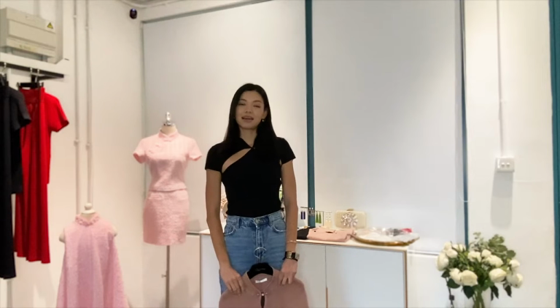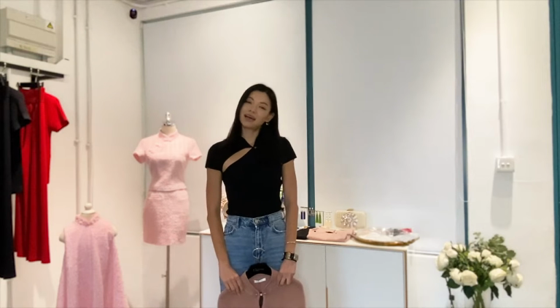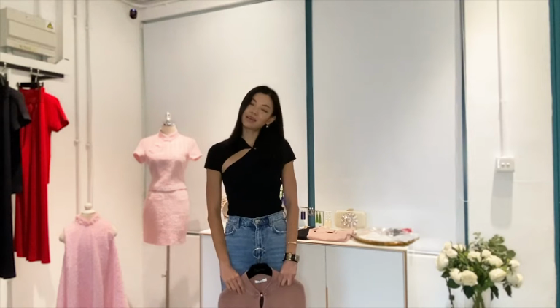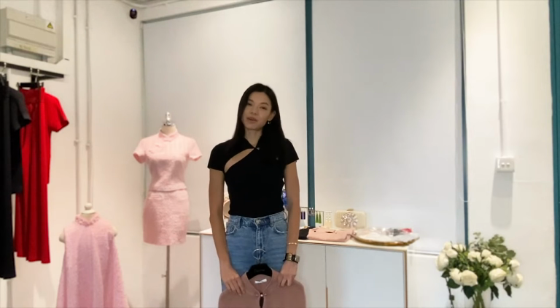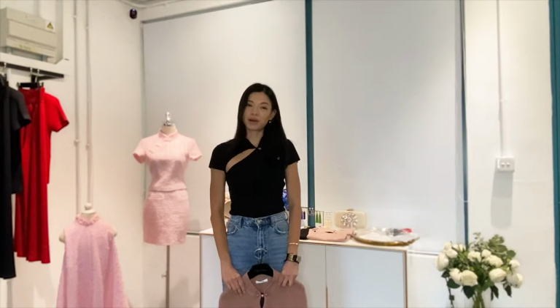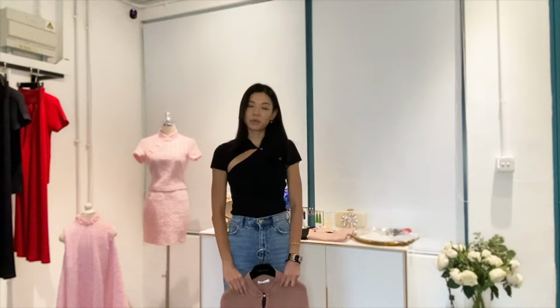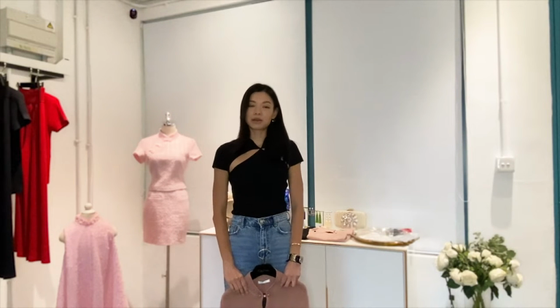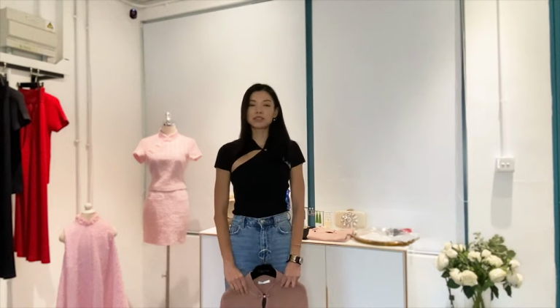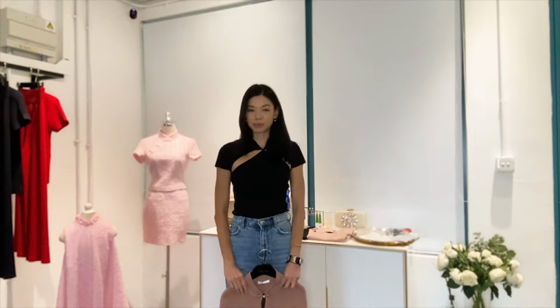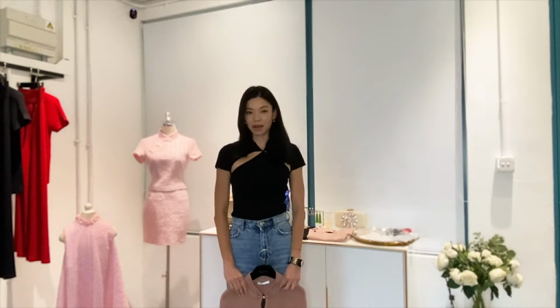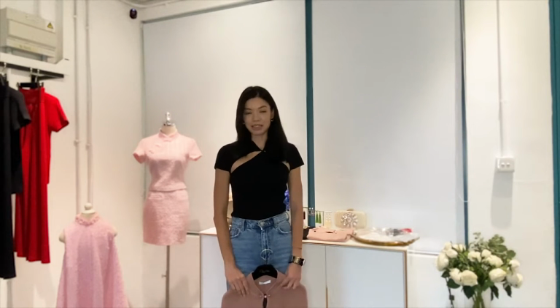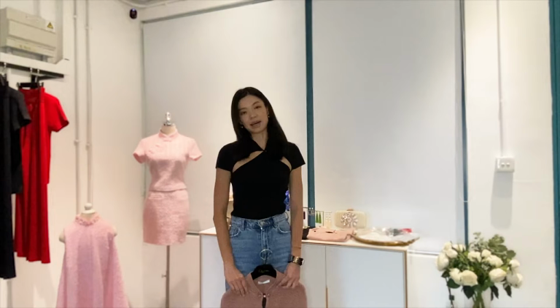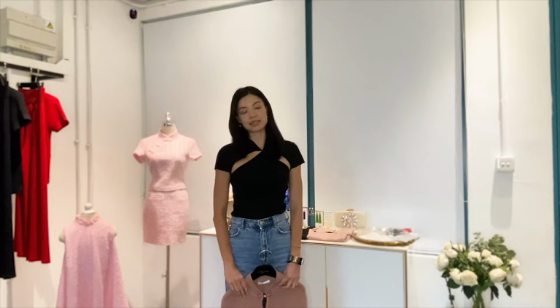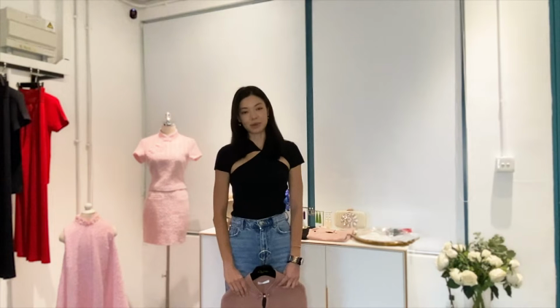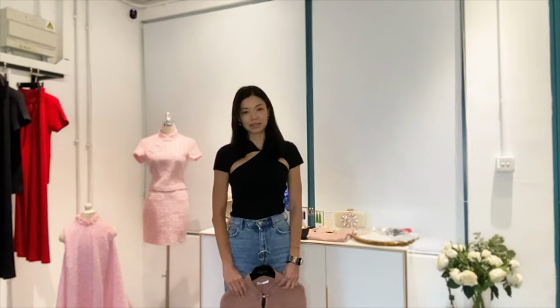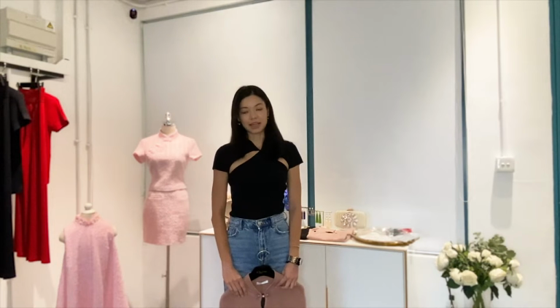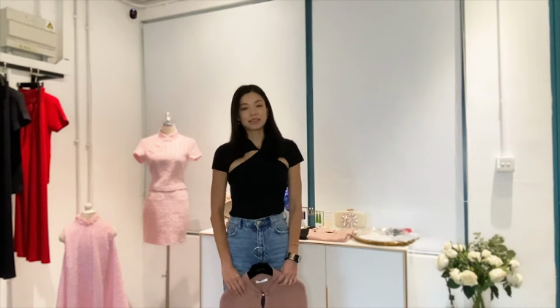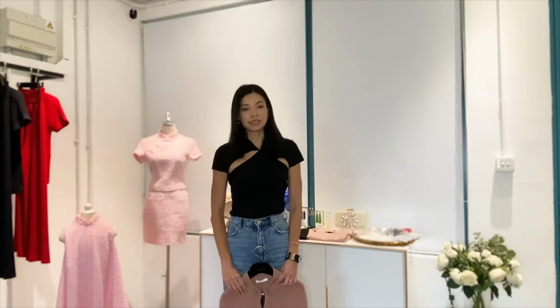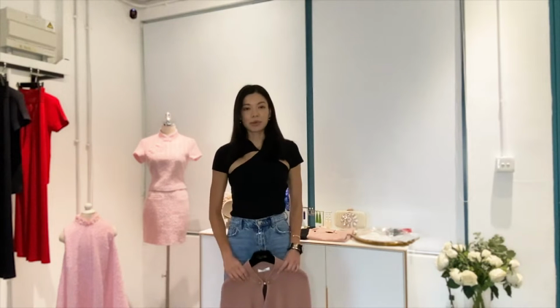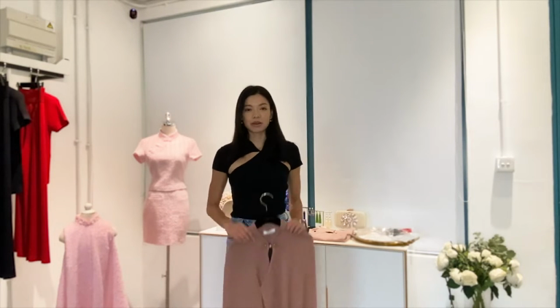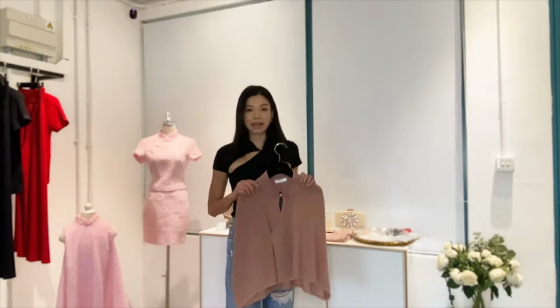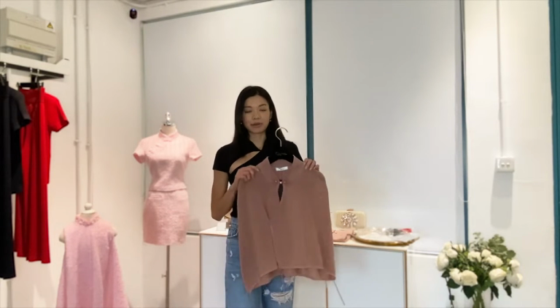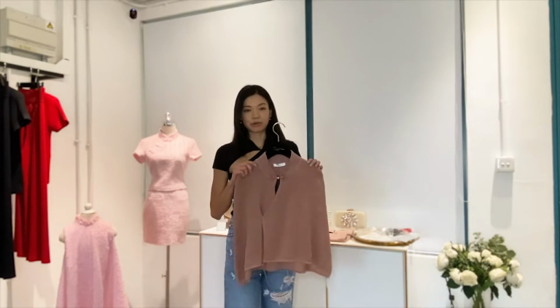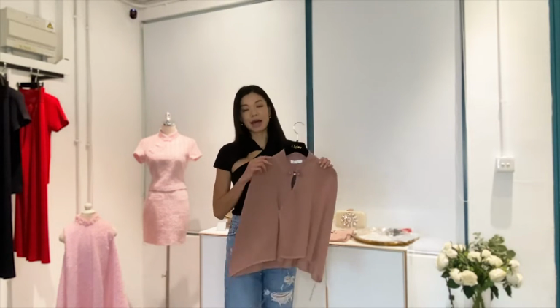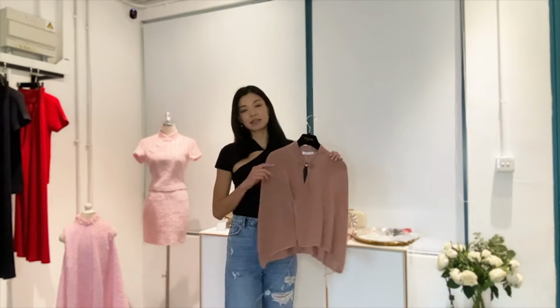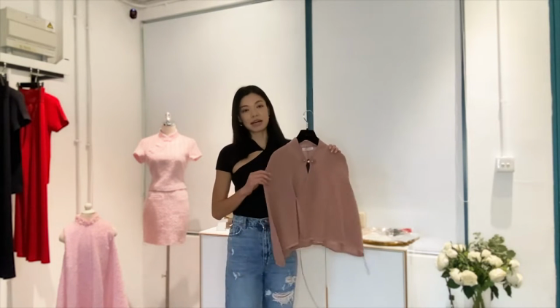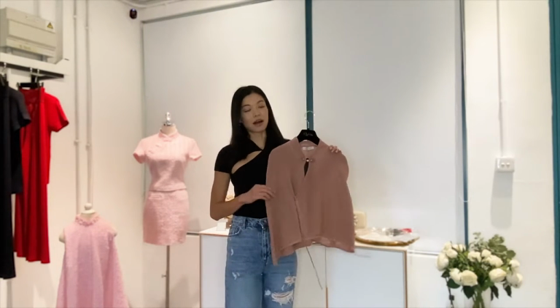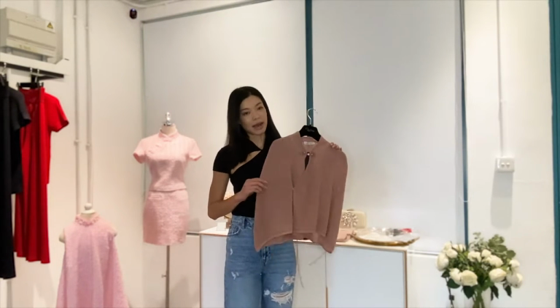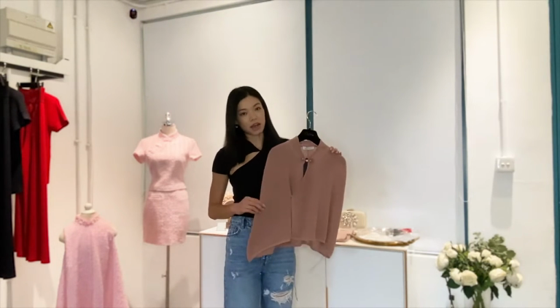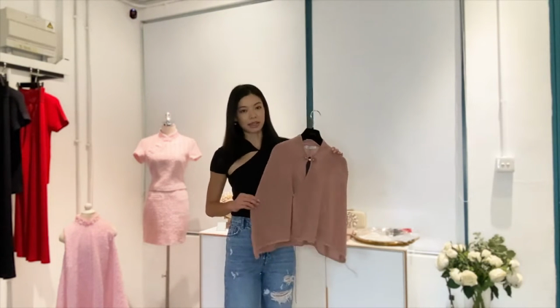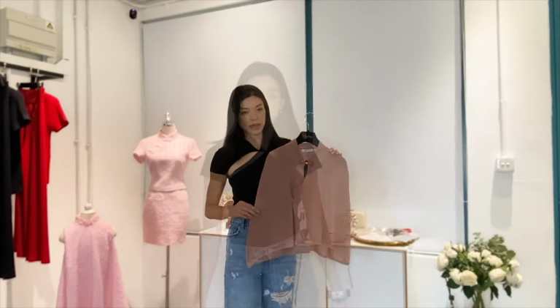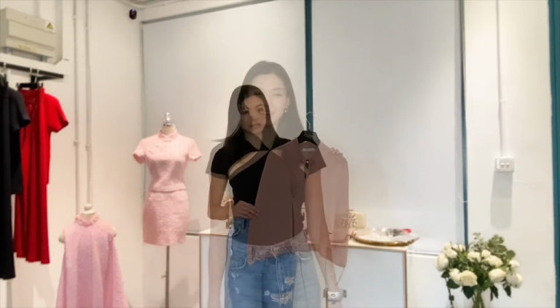Hello everyone, welcome to Cheapology Style SOS. Today we're going to guide you through how to style our iconic capes.